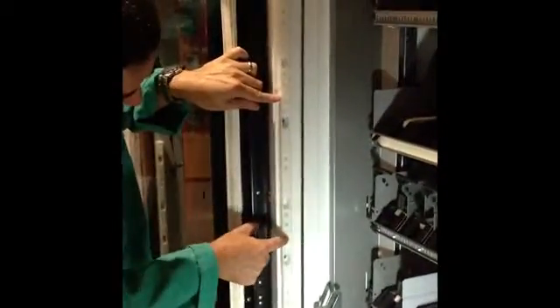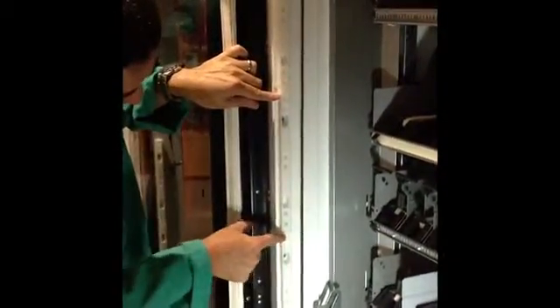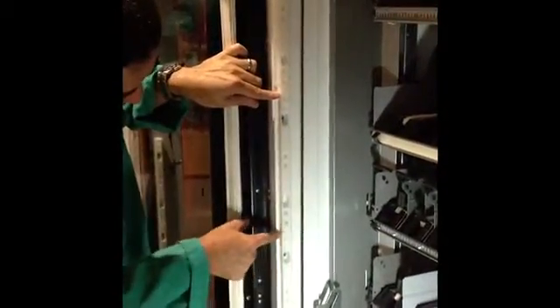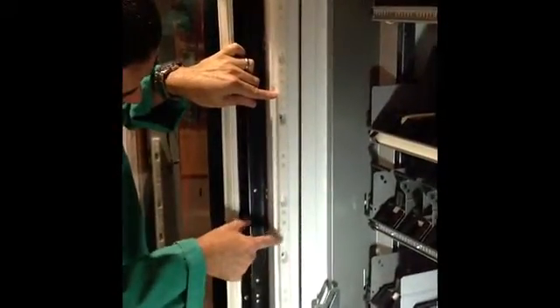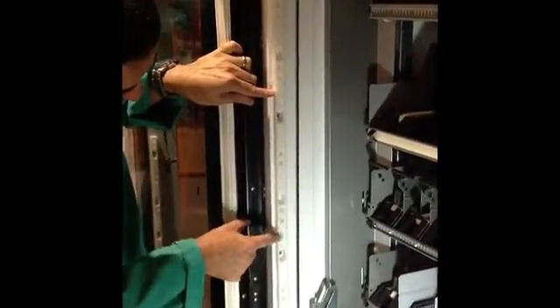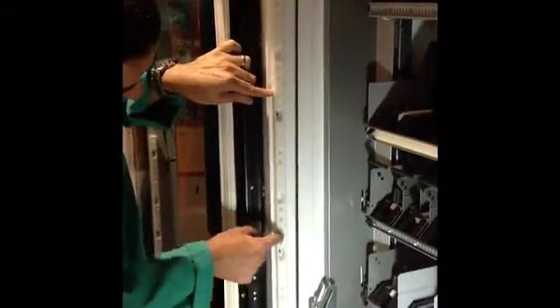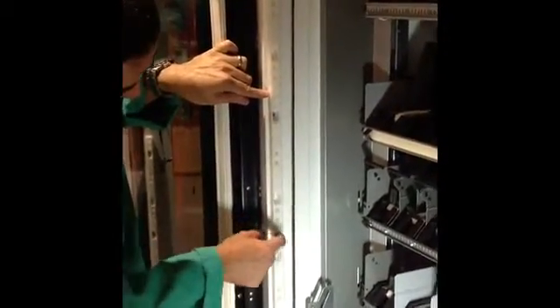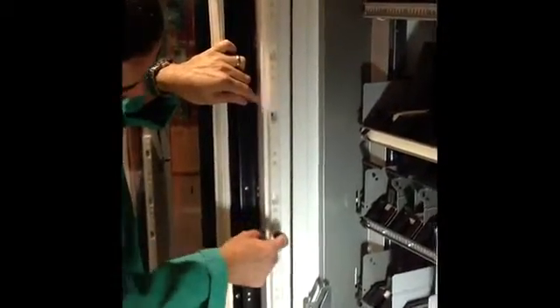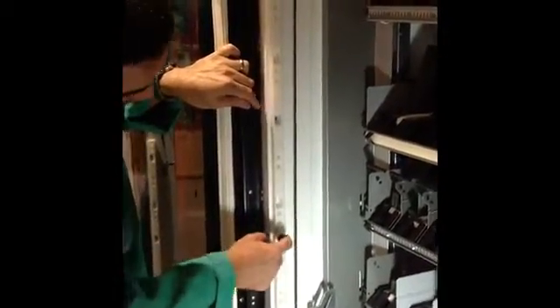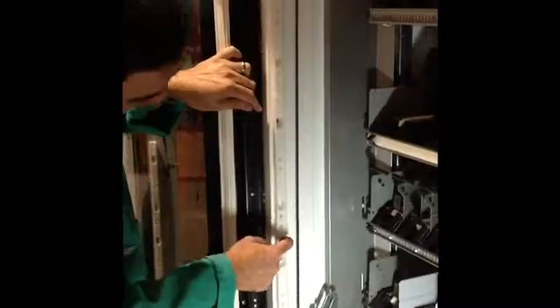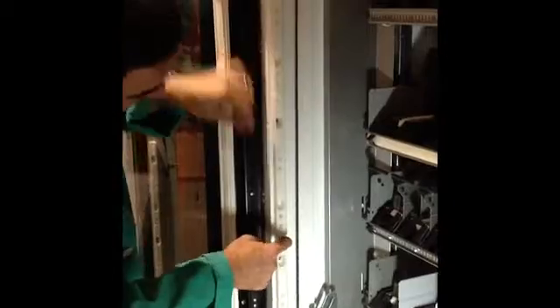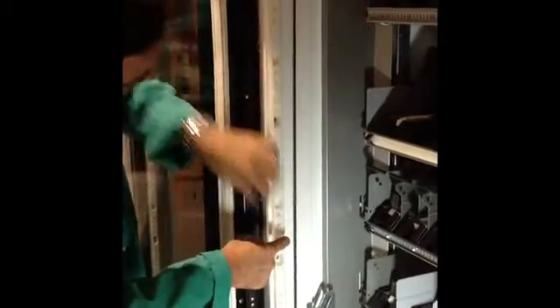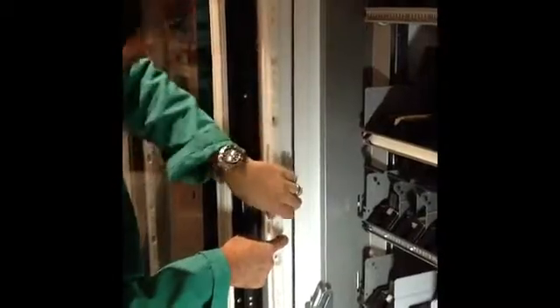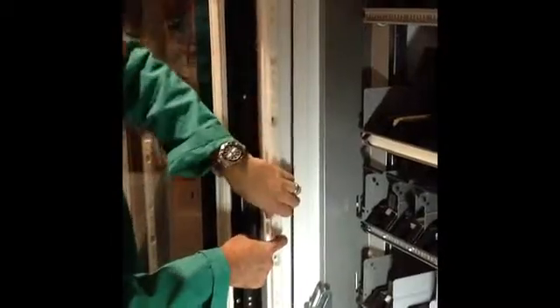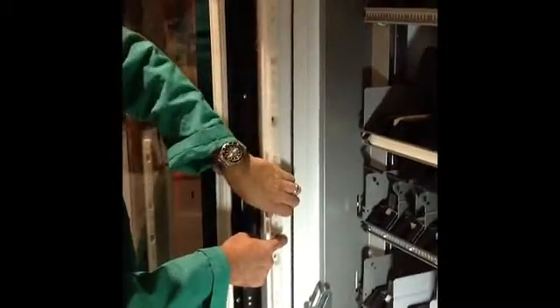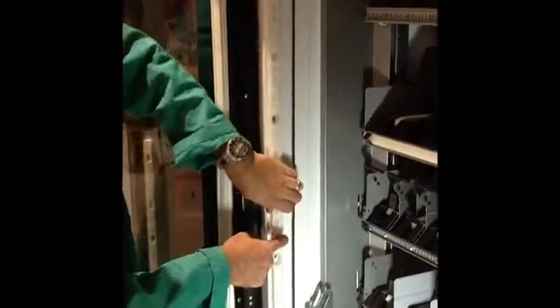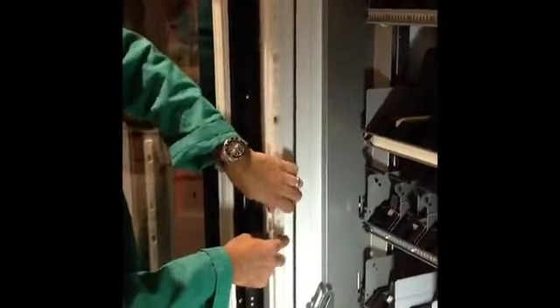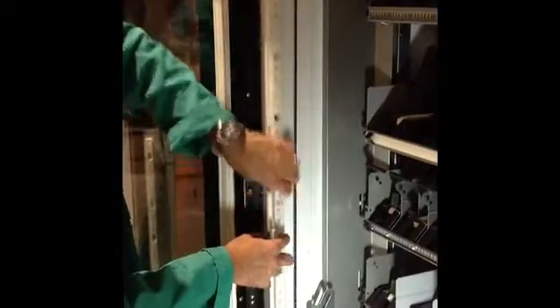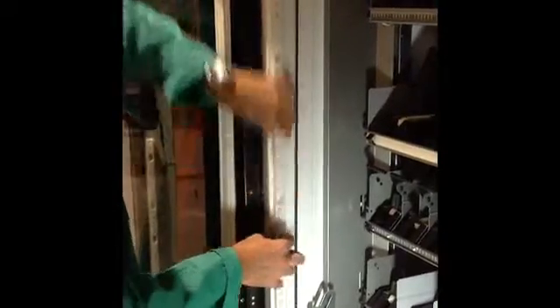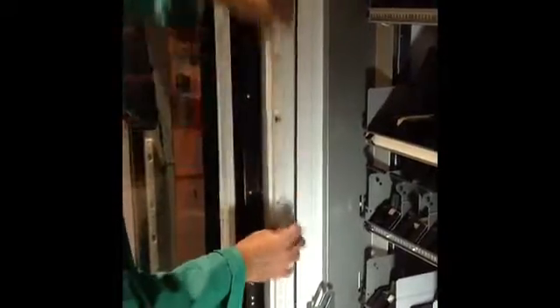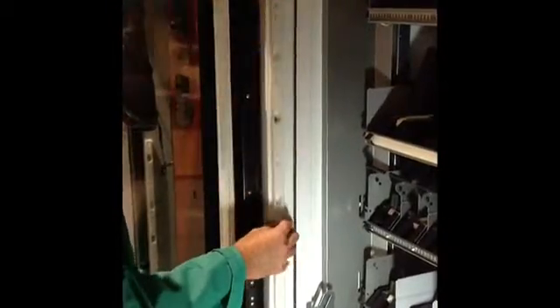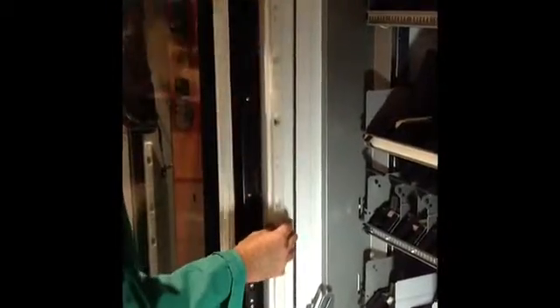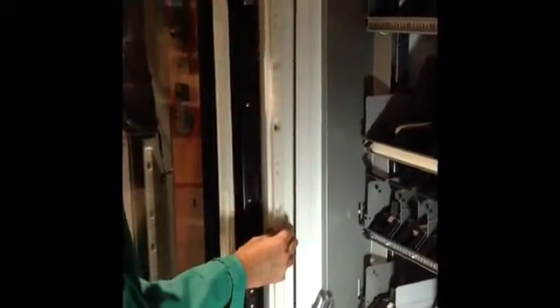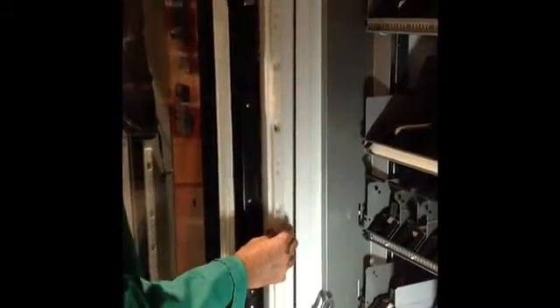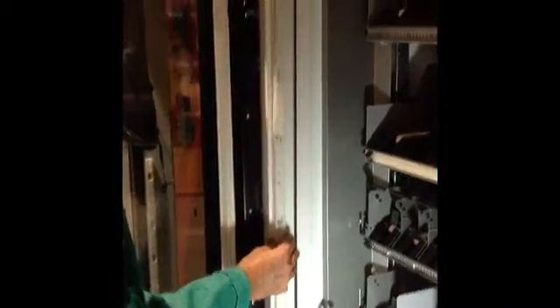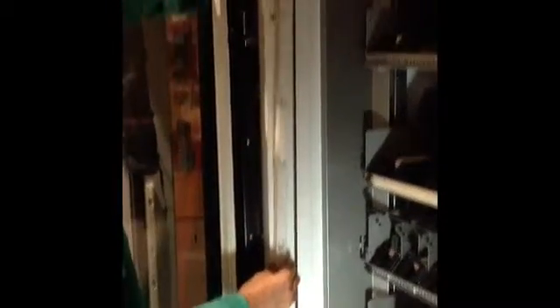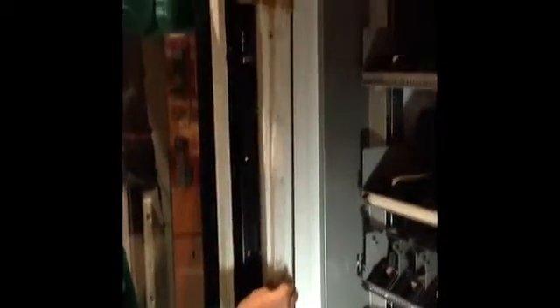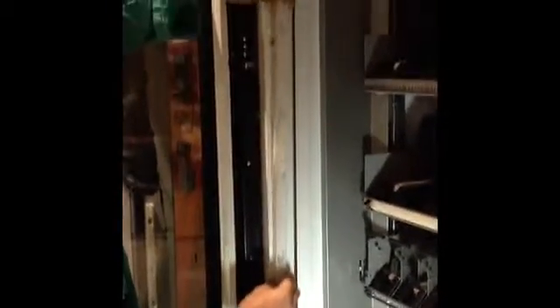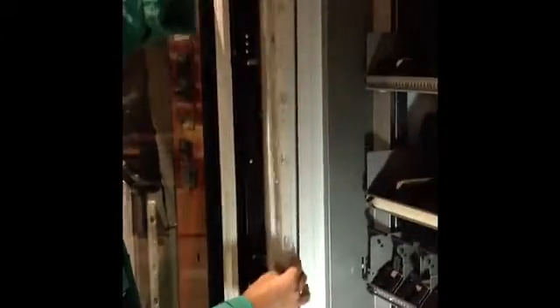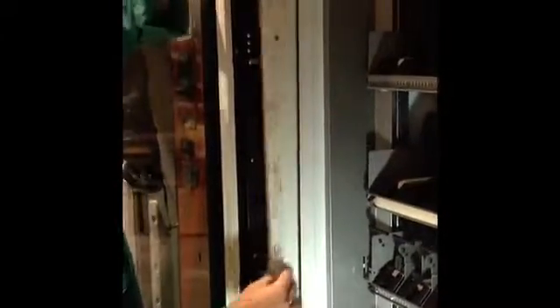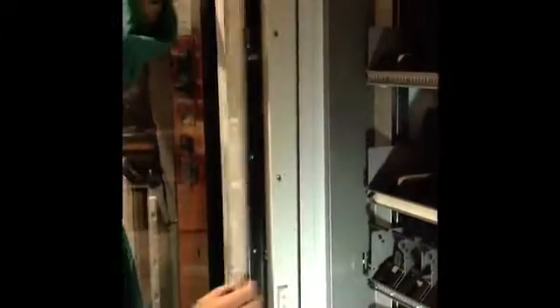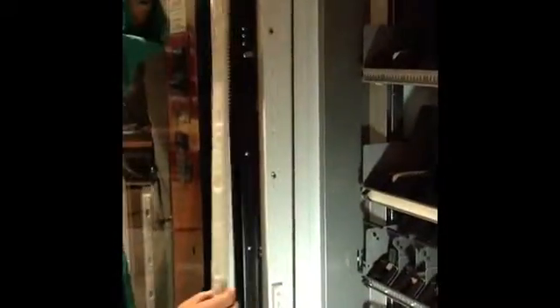What we would do is look for a white D-TEC plastic piece — in this case it's right here. We push it in, lift up the track, and pull it out of the groove.